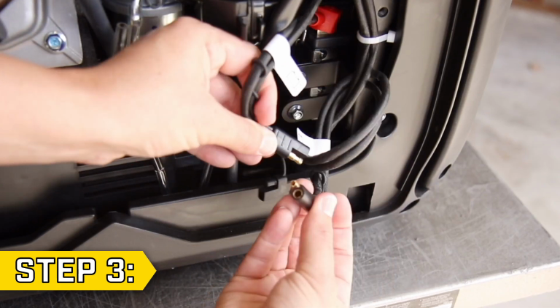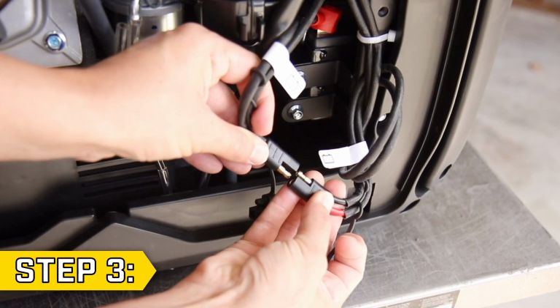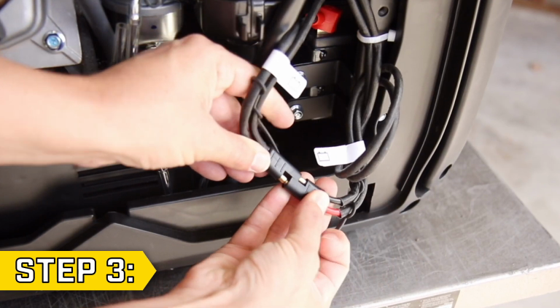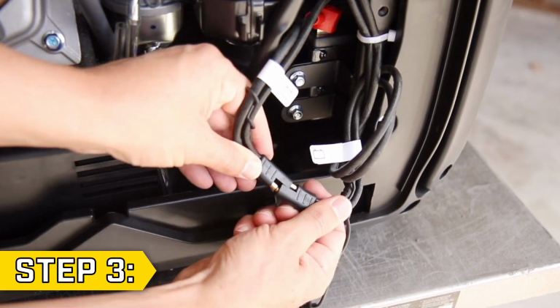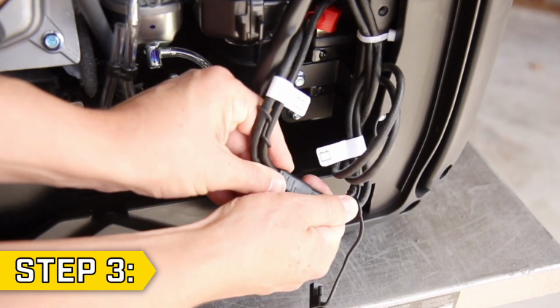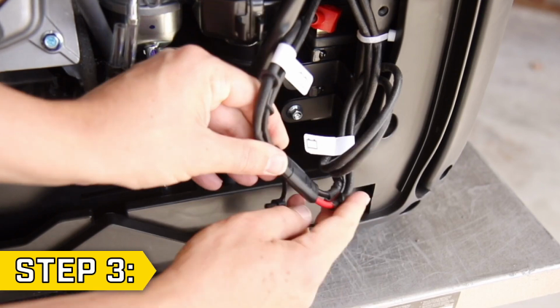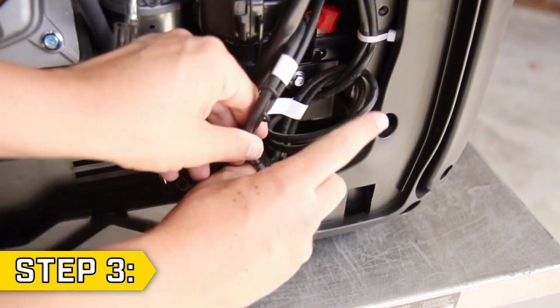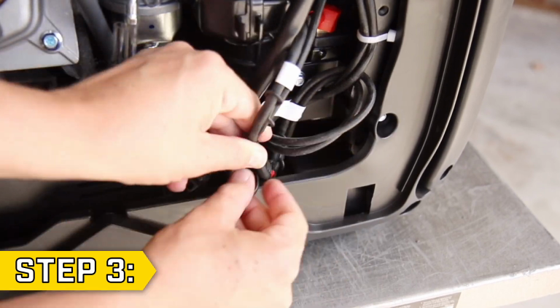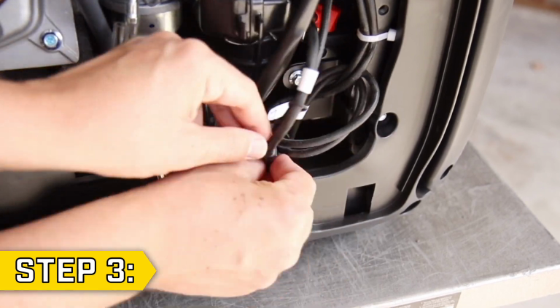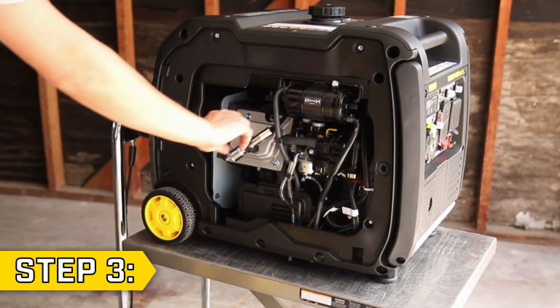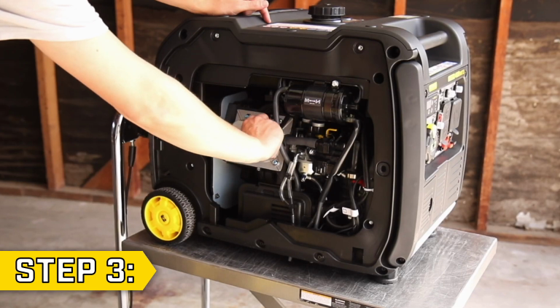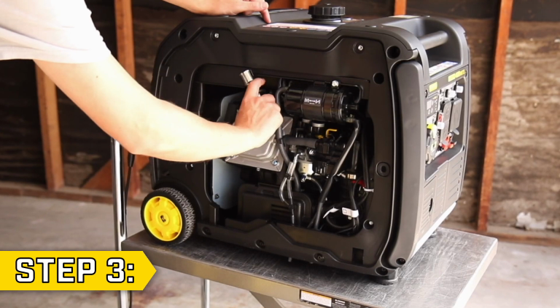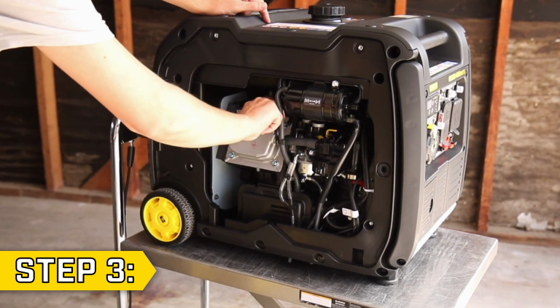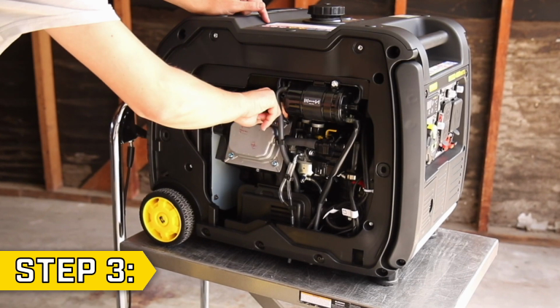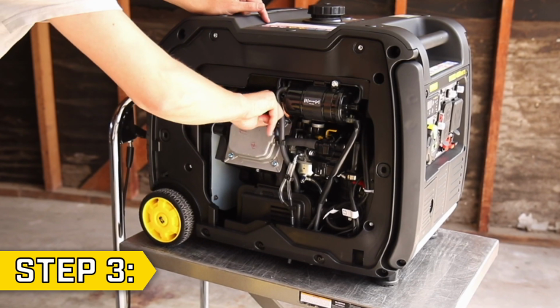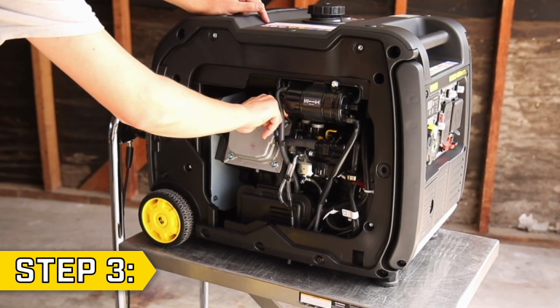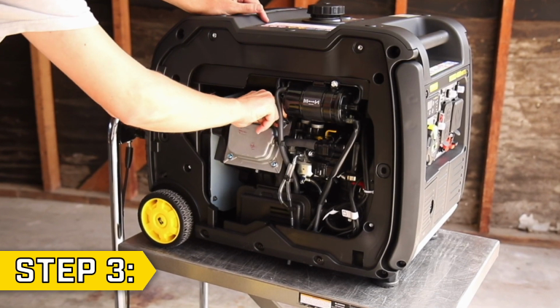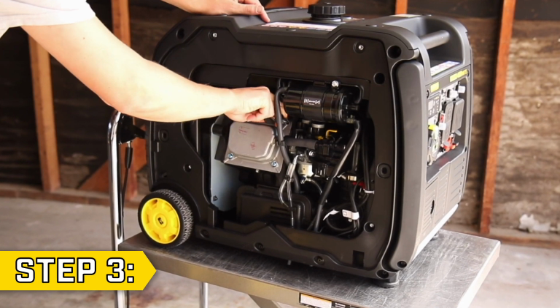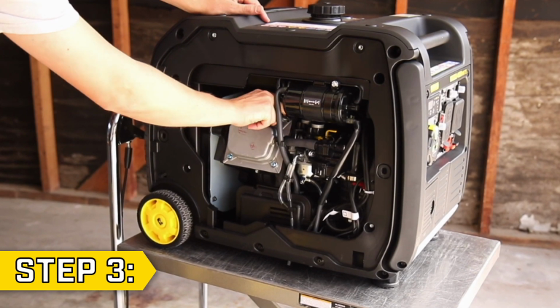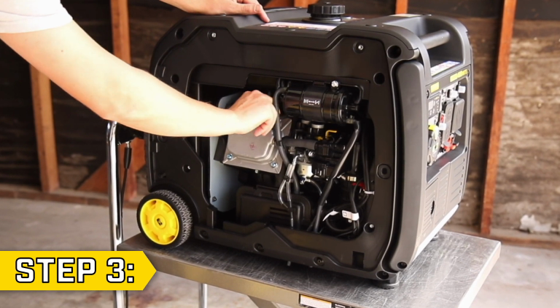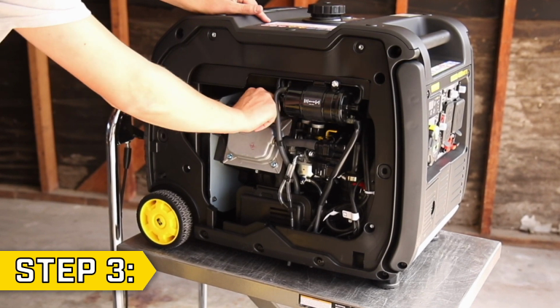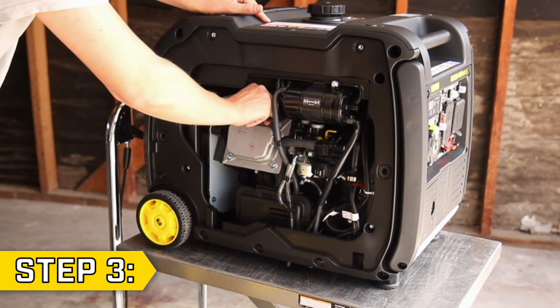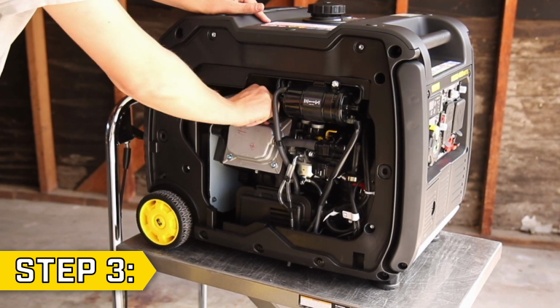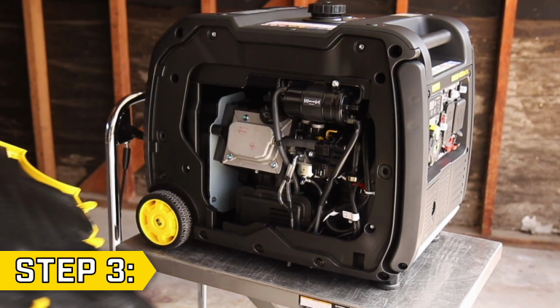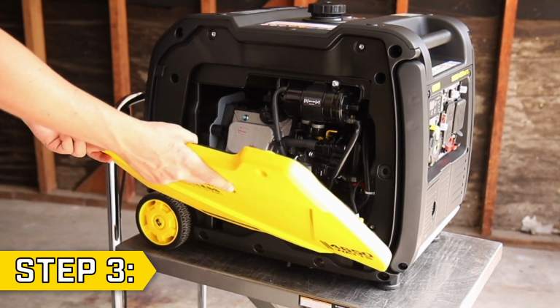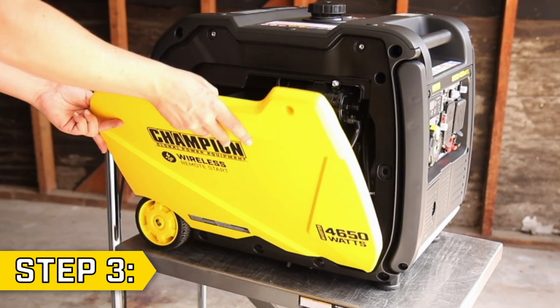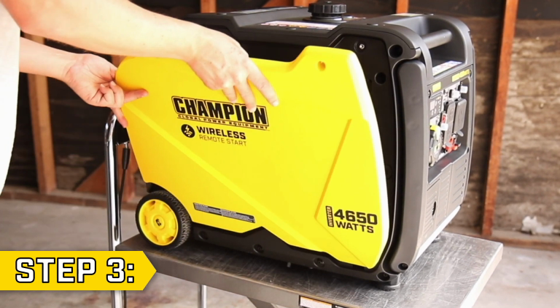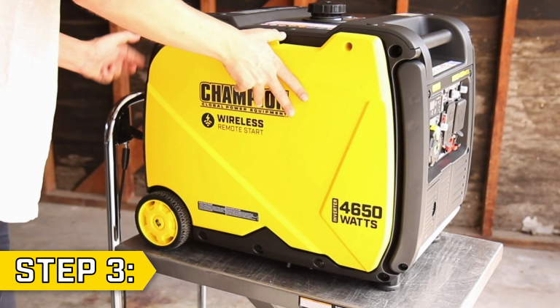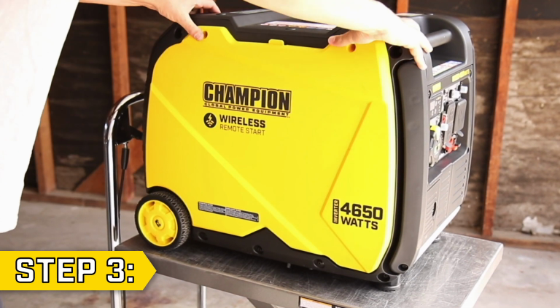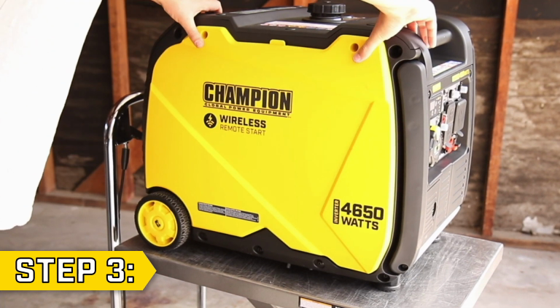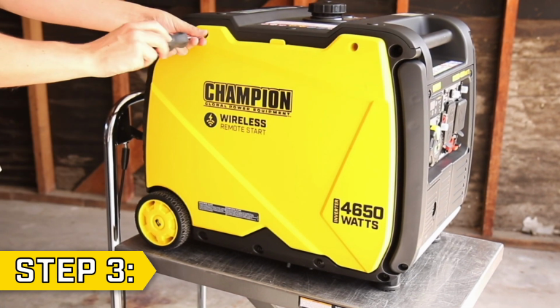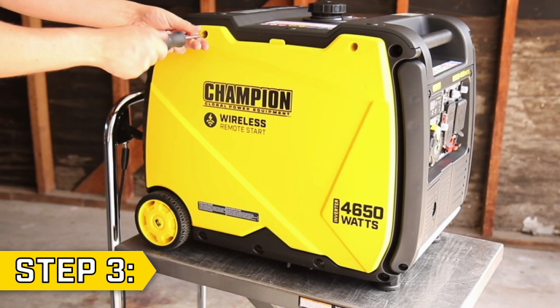Lastly, reconnect the battery and spark plug cap, replace the side panel, and tighten the Phillips screws.